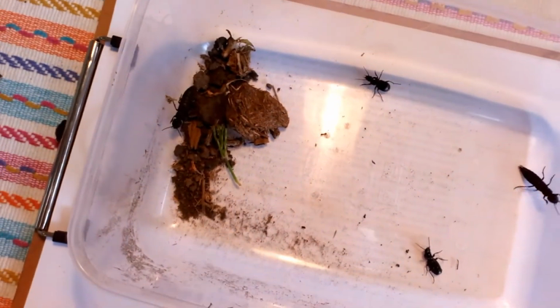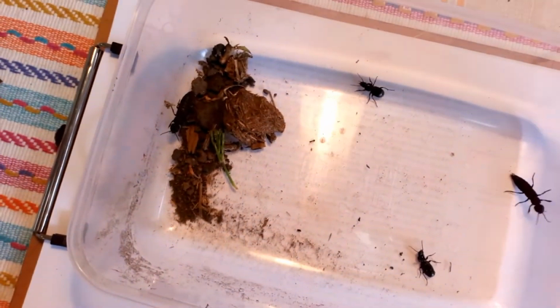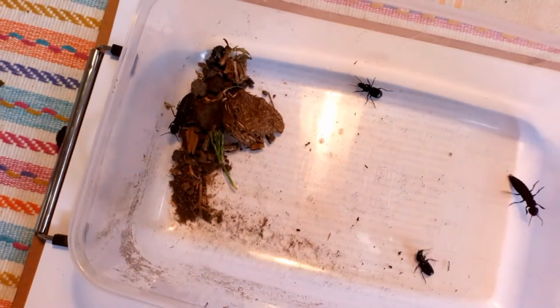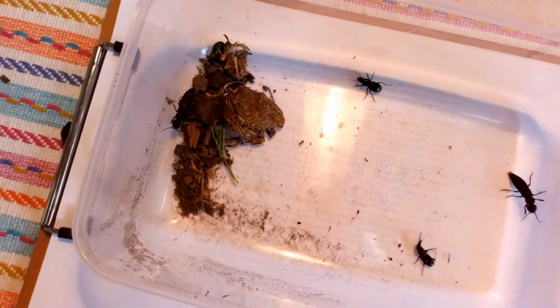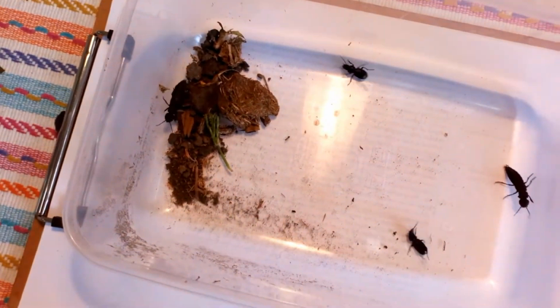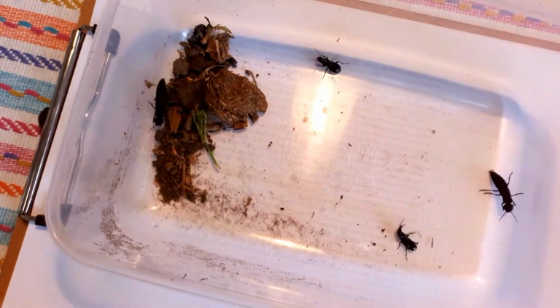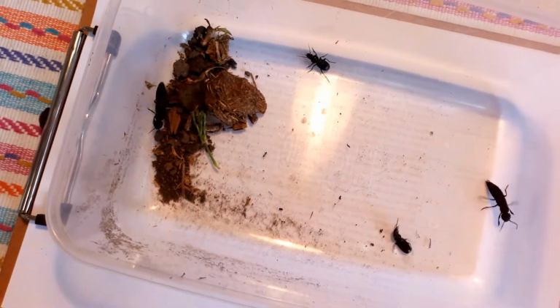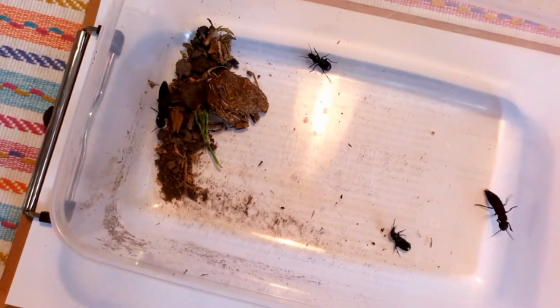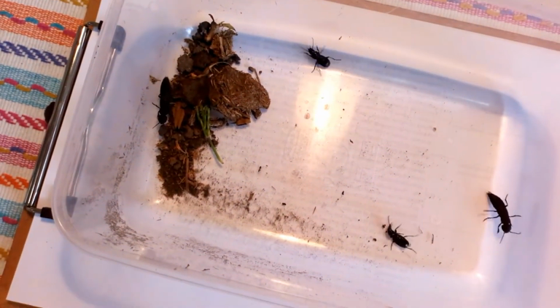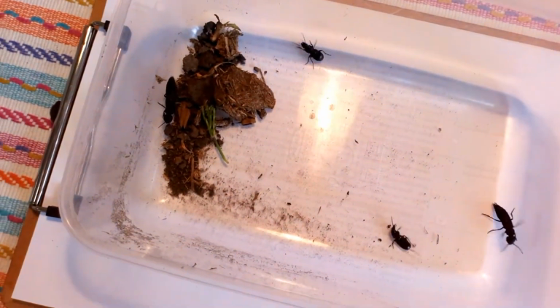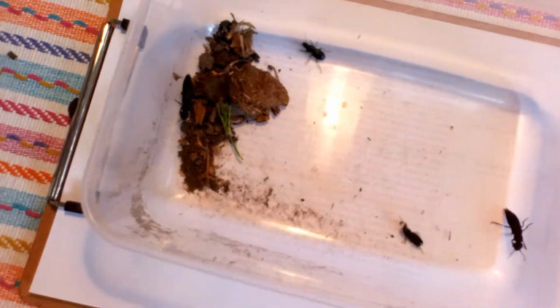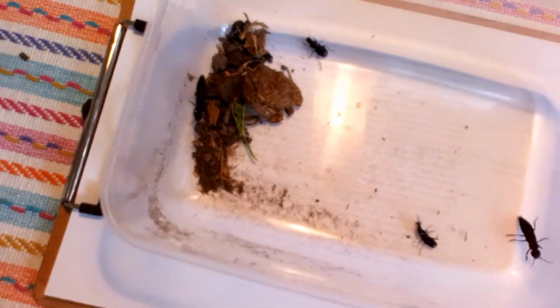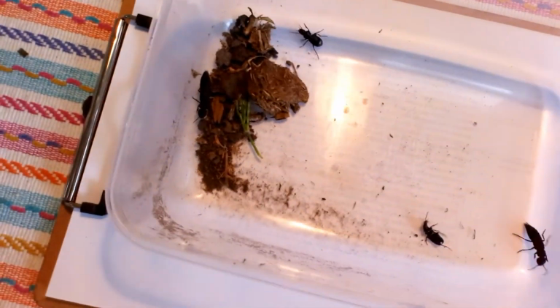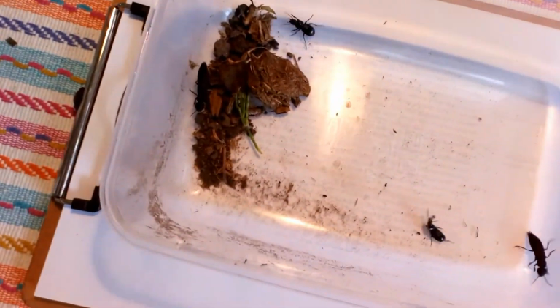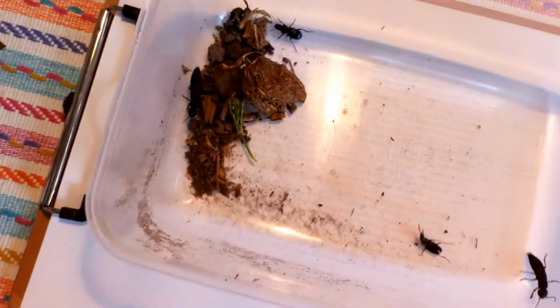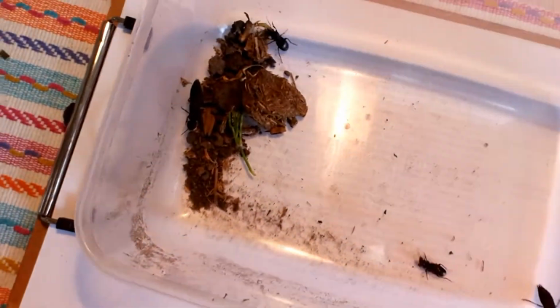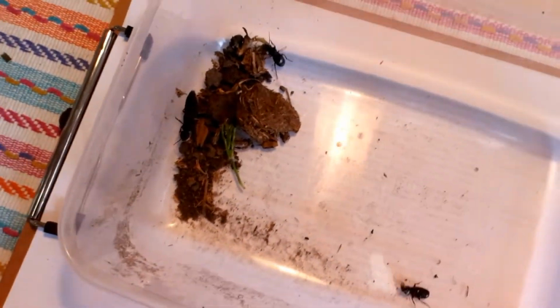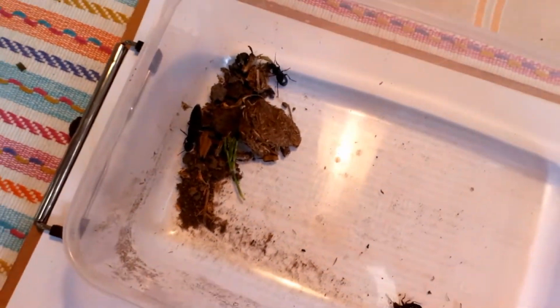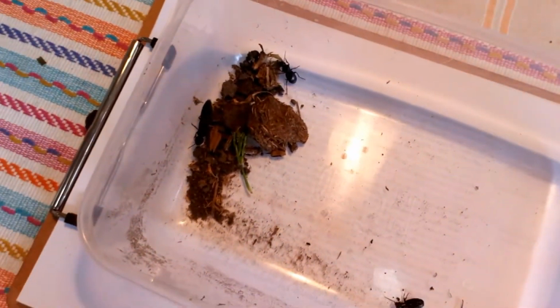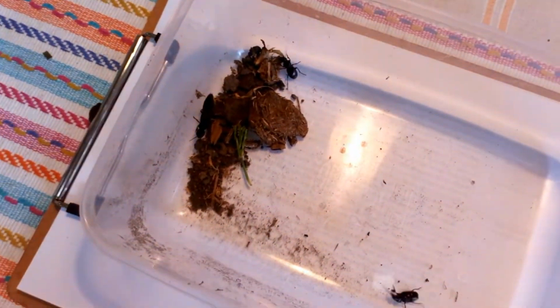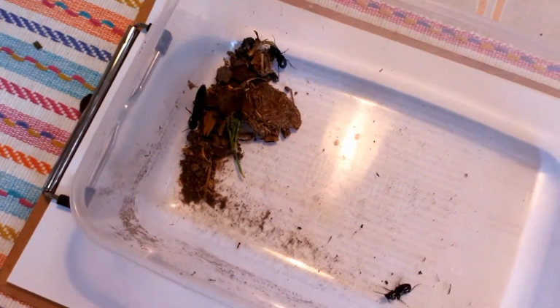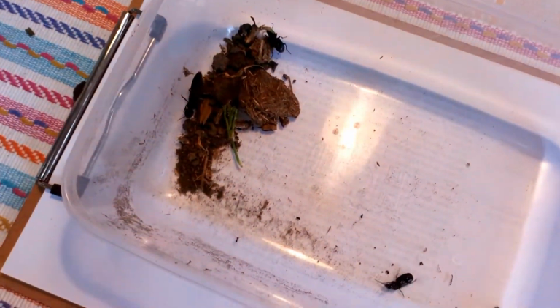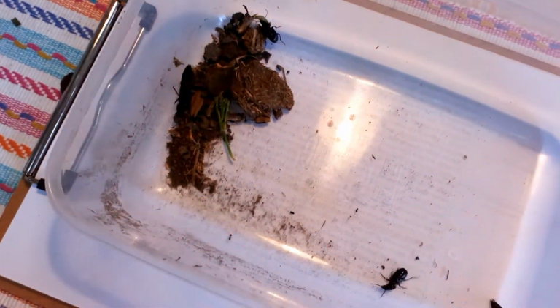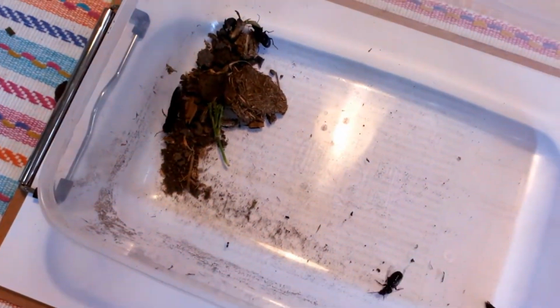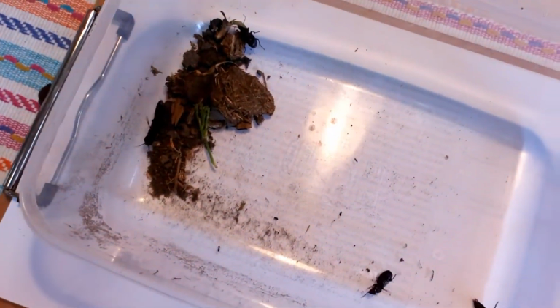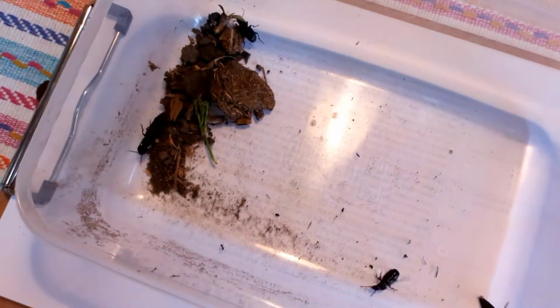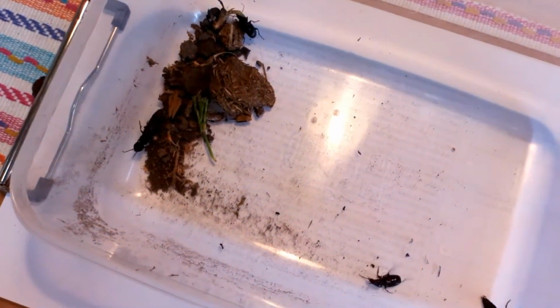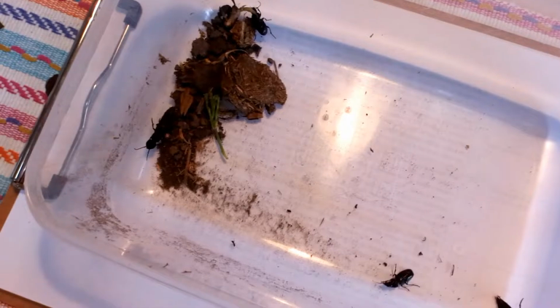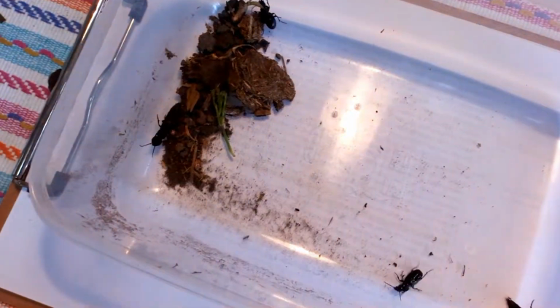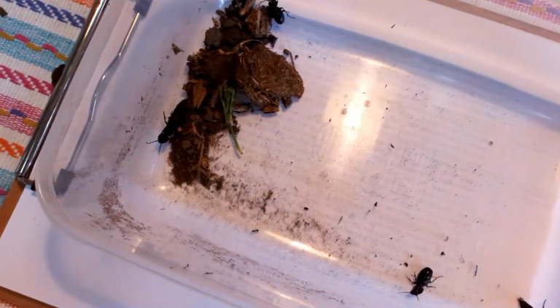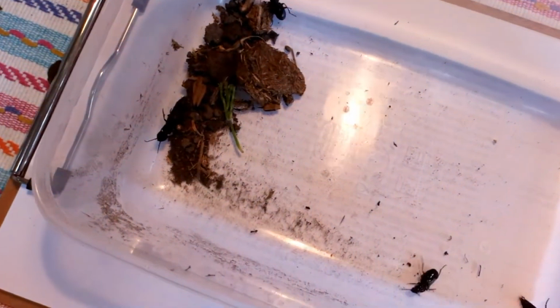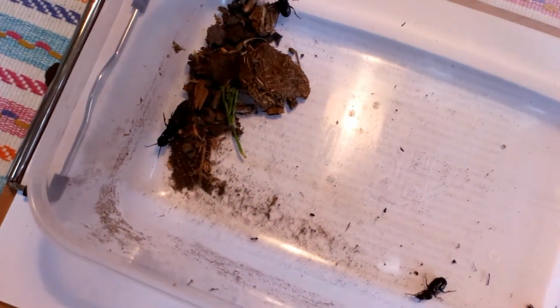I think we've had a good look at them, so it's time to just pop them back into the garden where they belong.